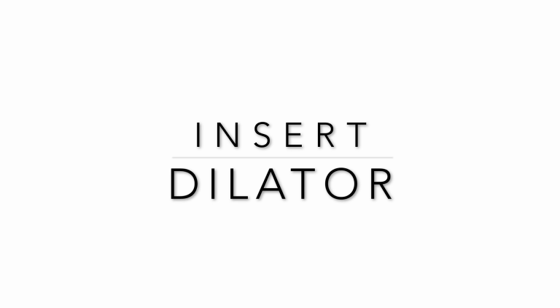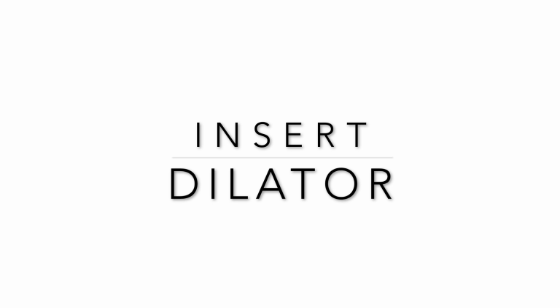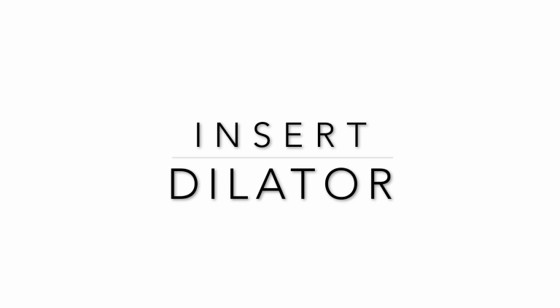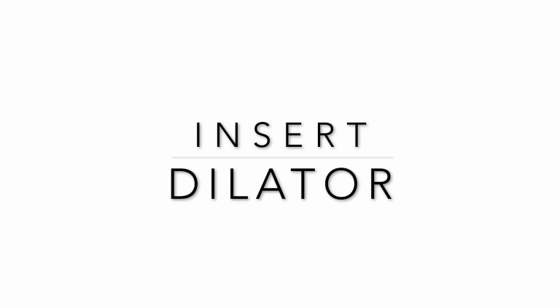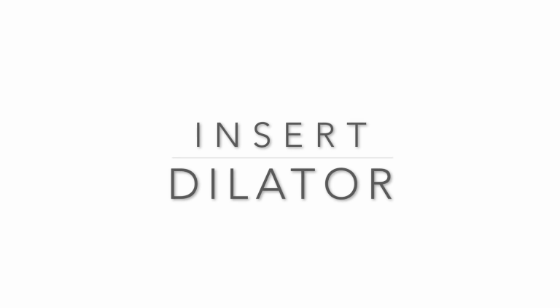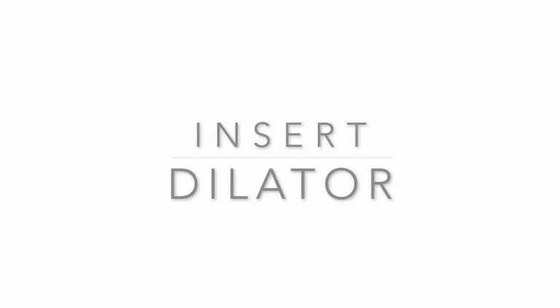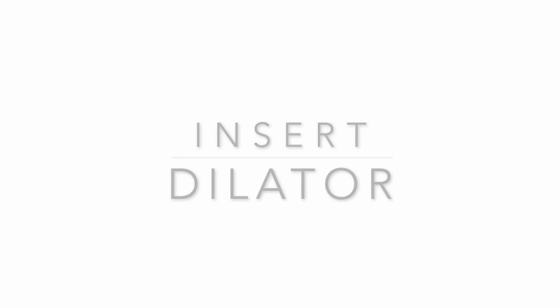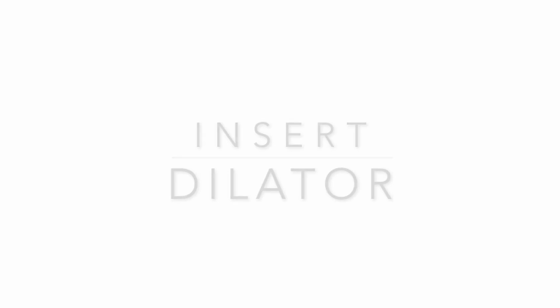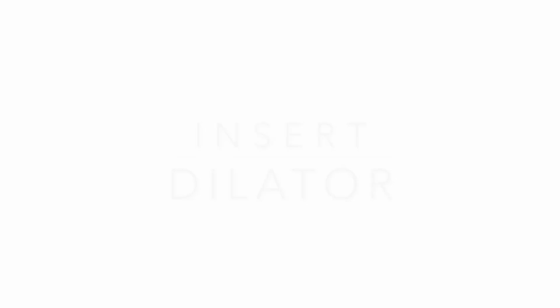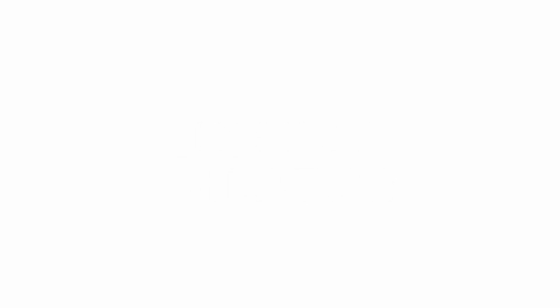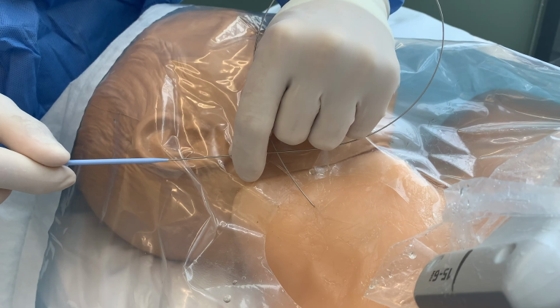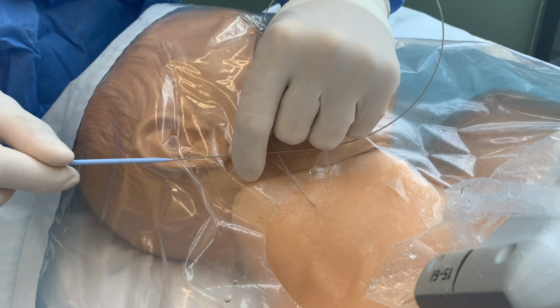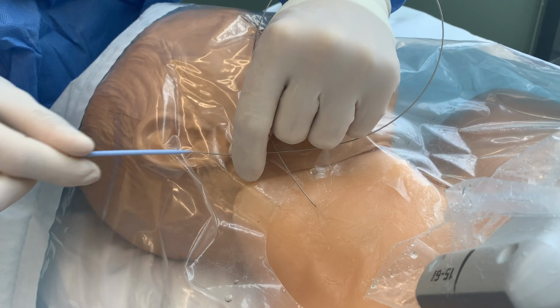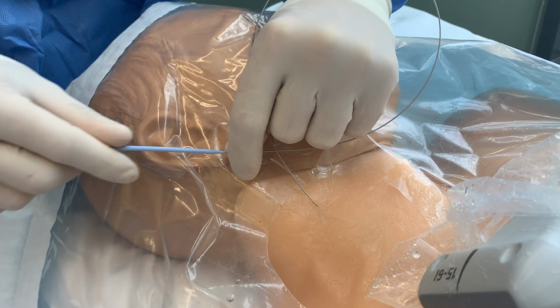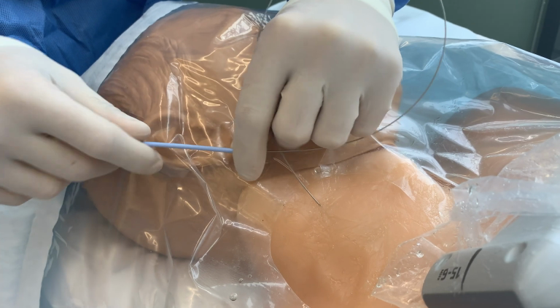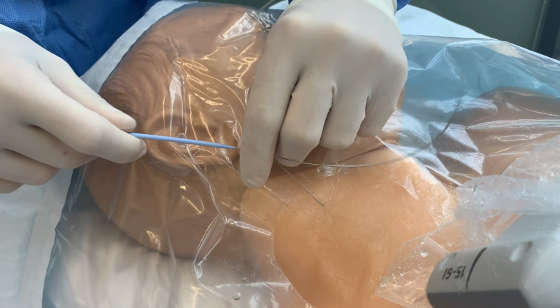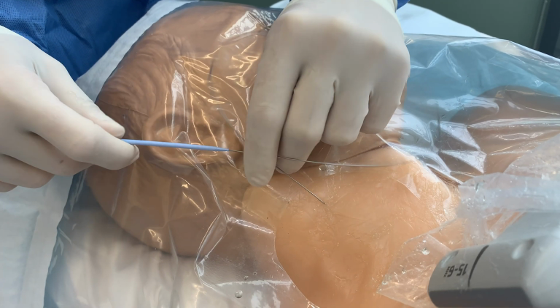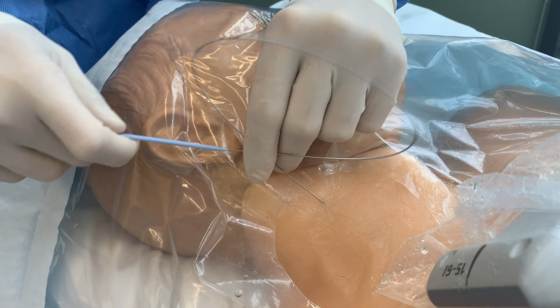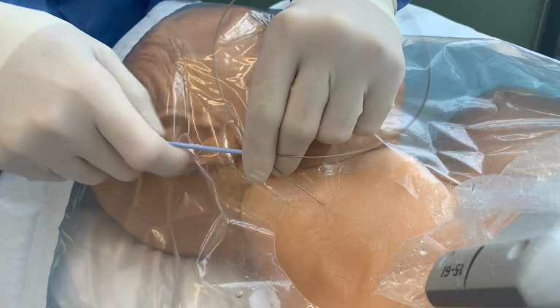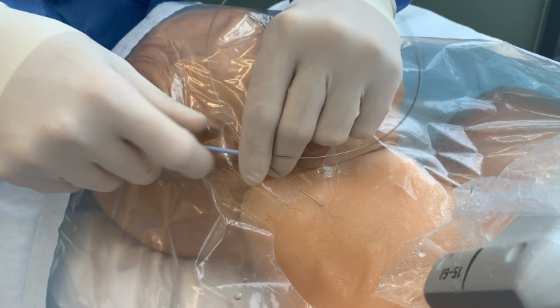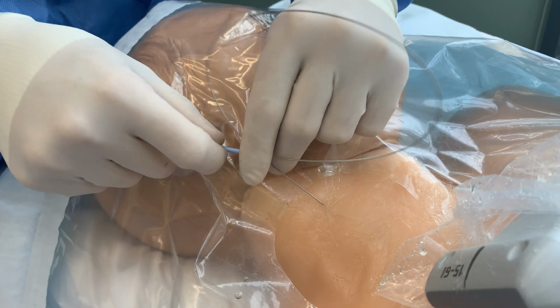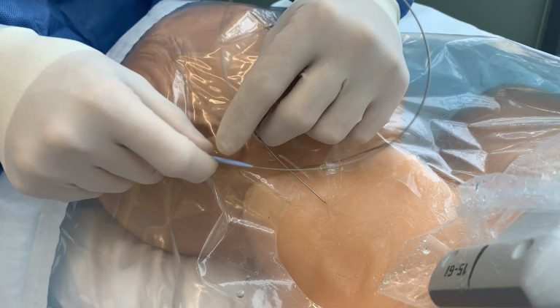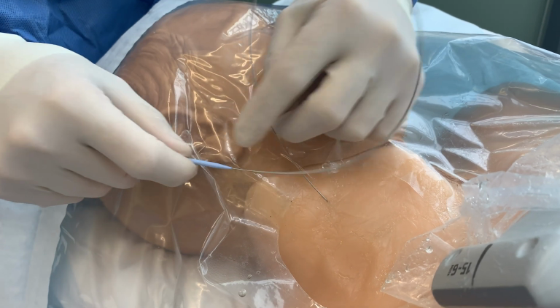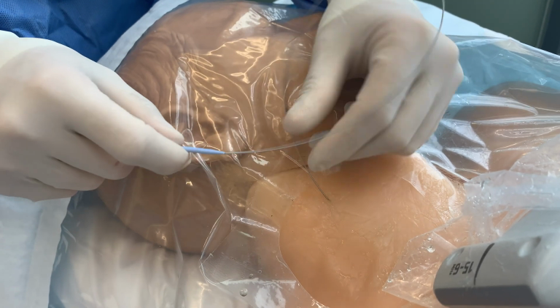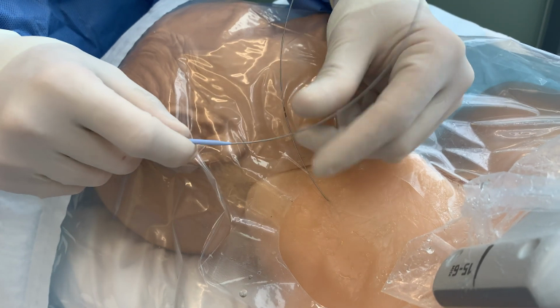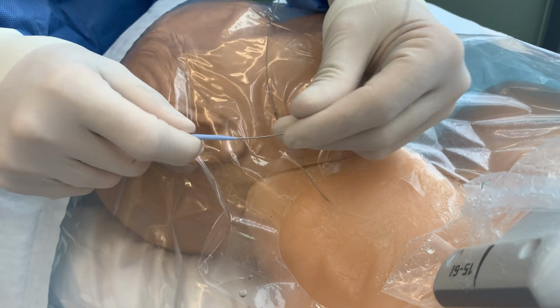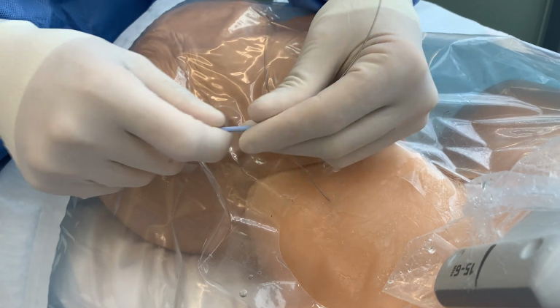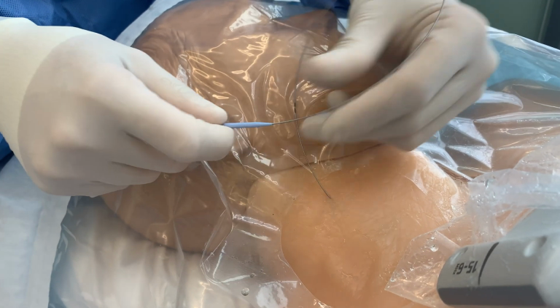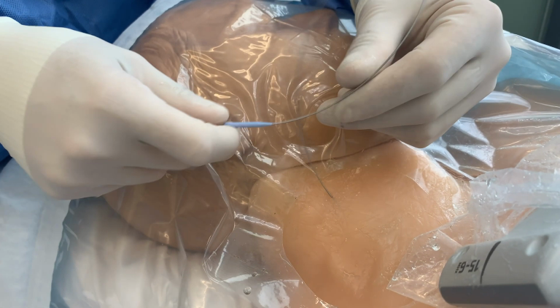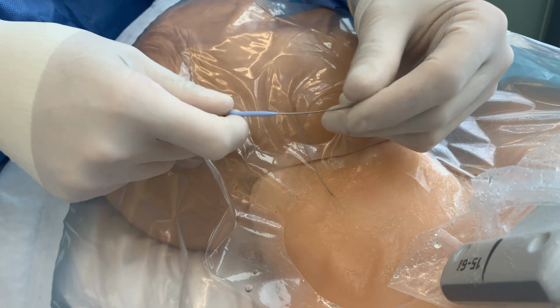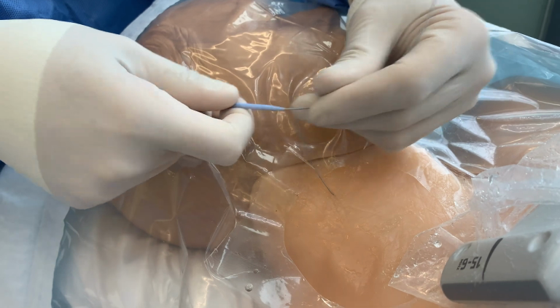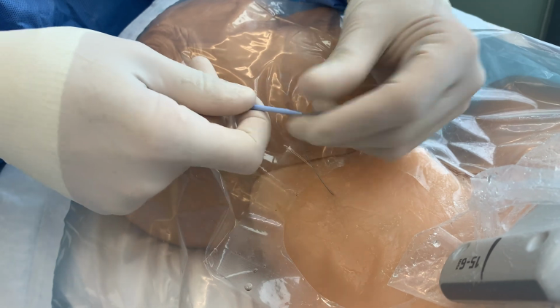Next, advance the dilator with a slight twisting motion over the guide wire and remove.